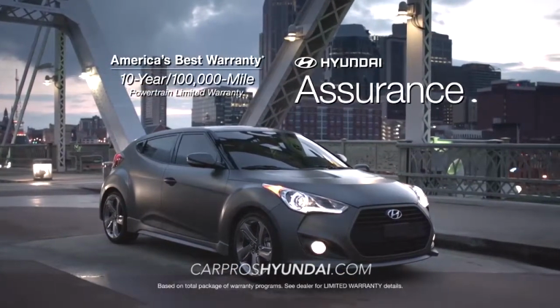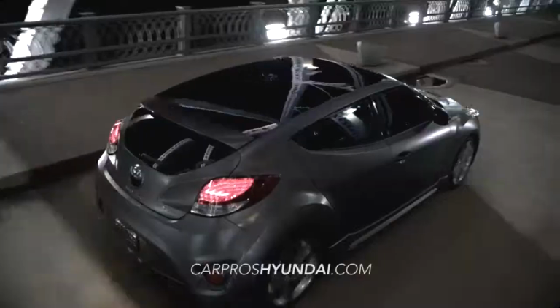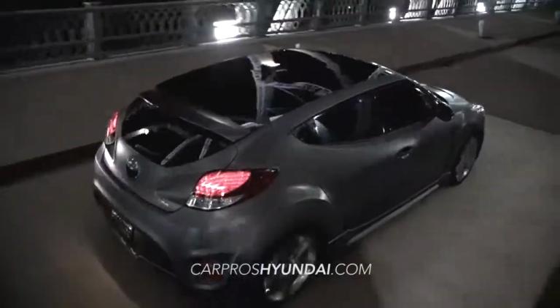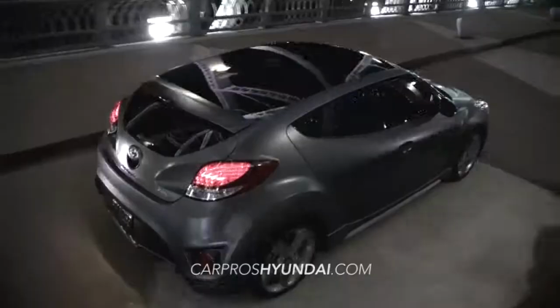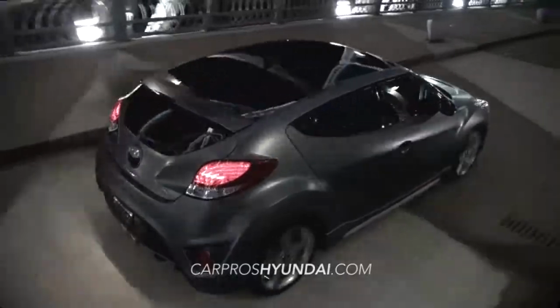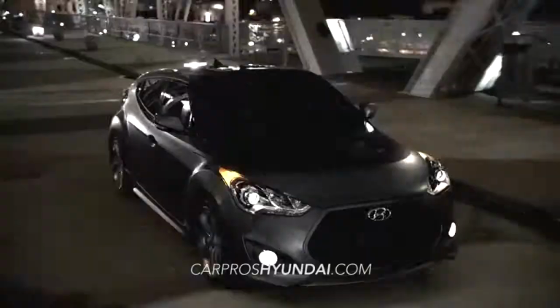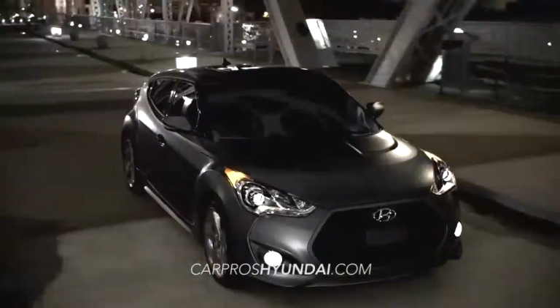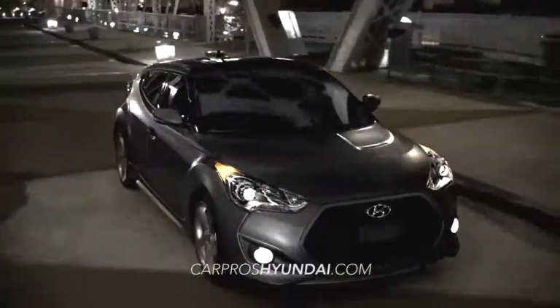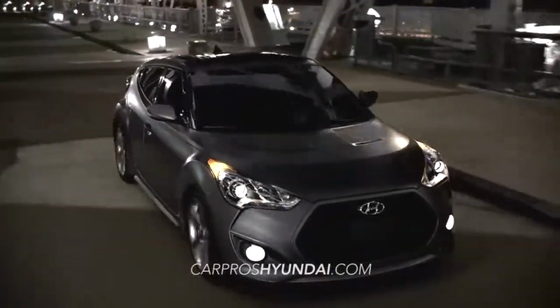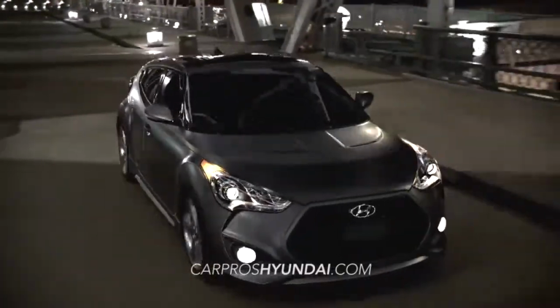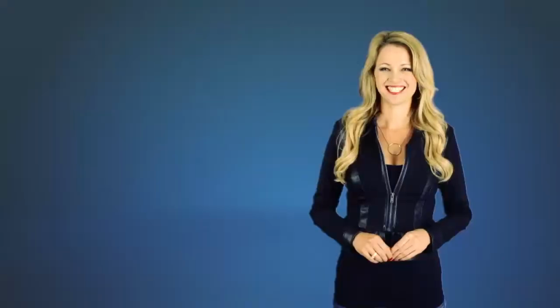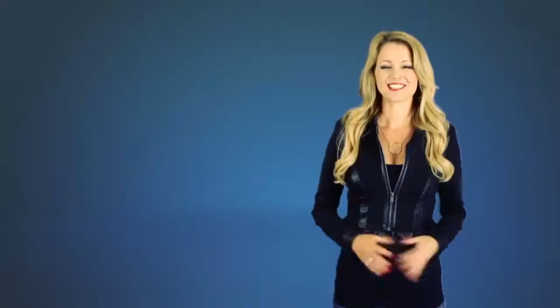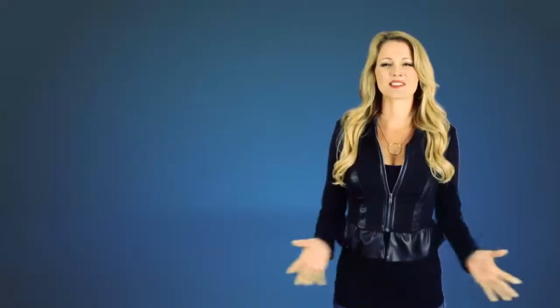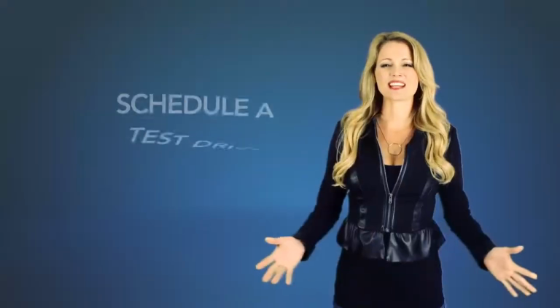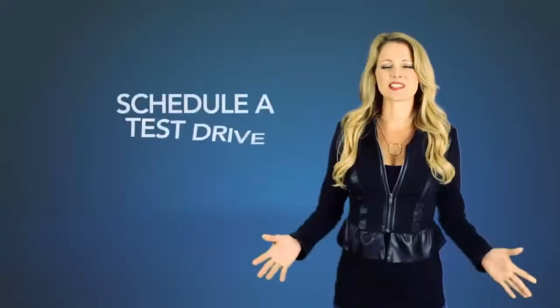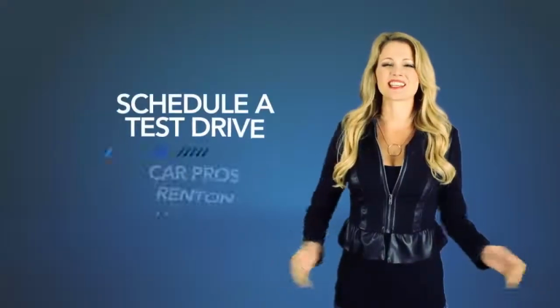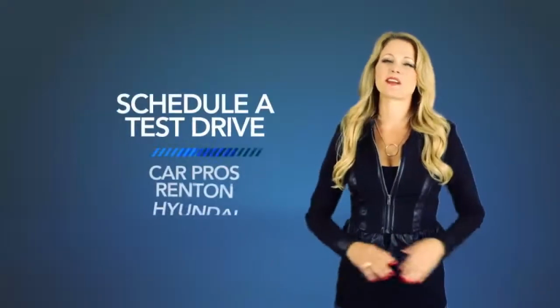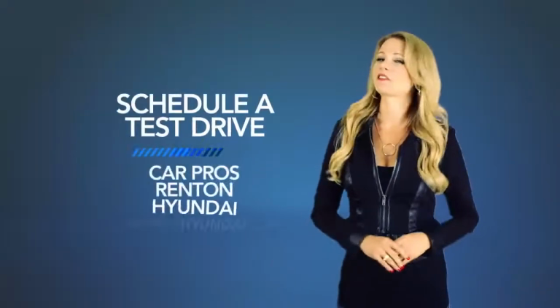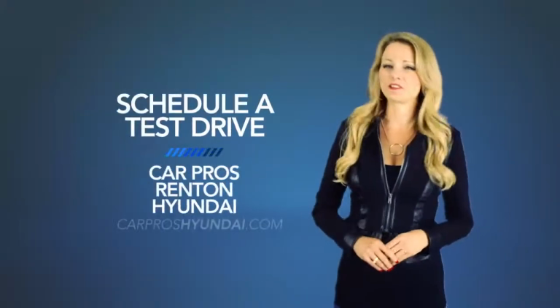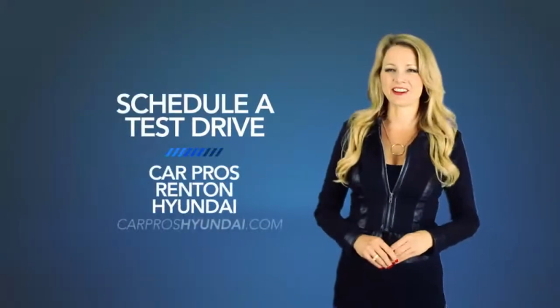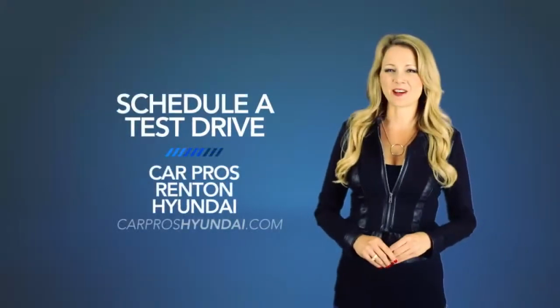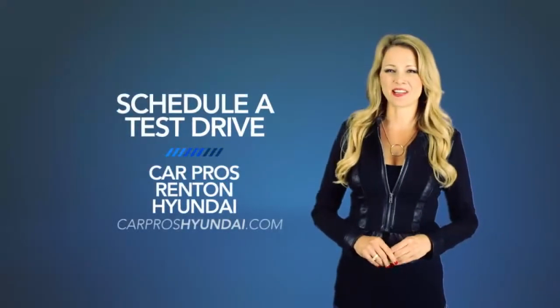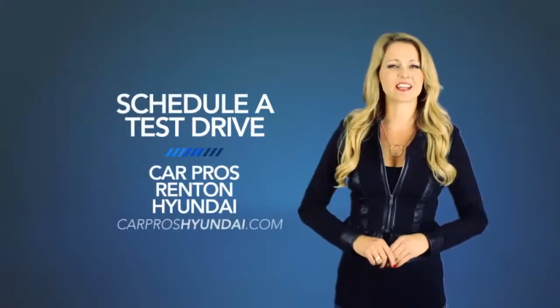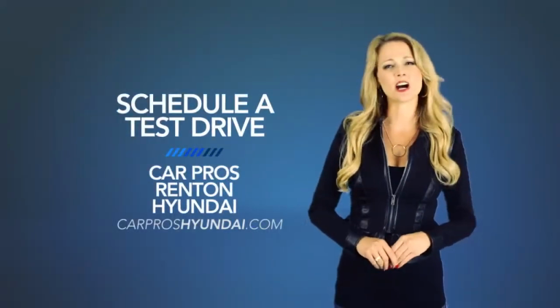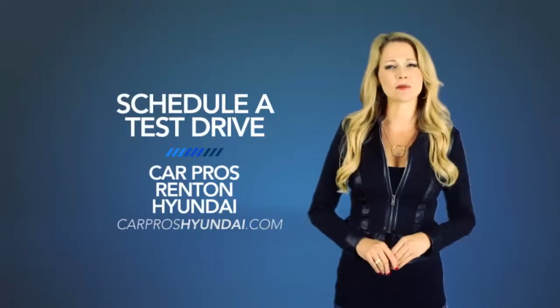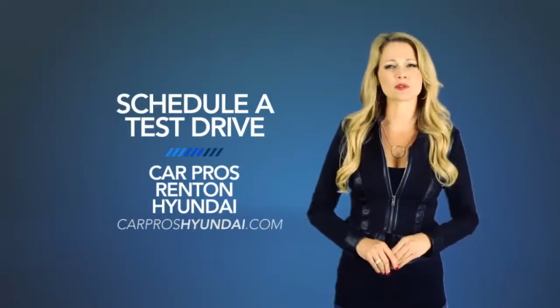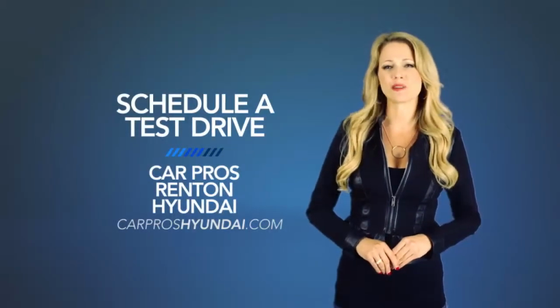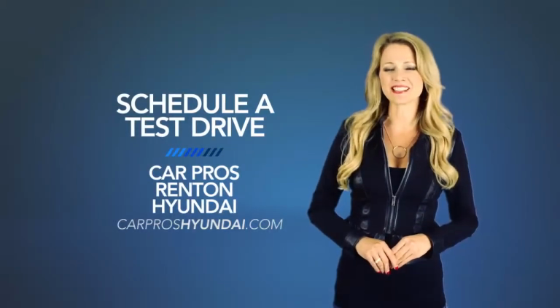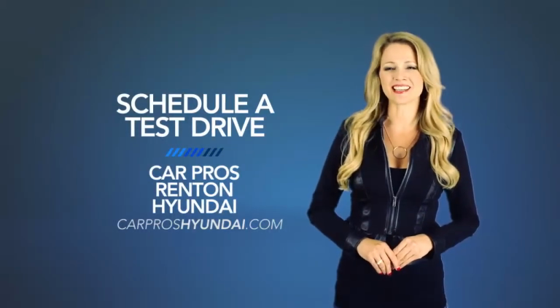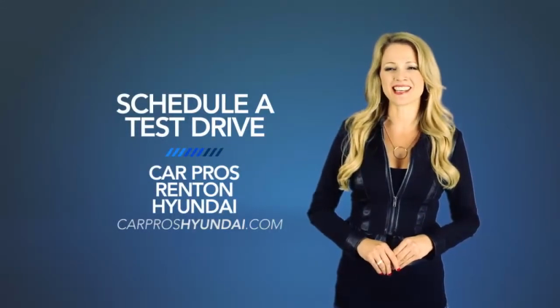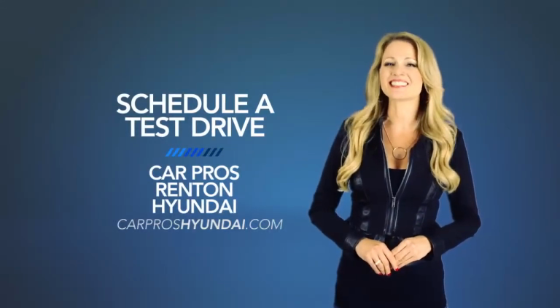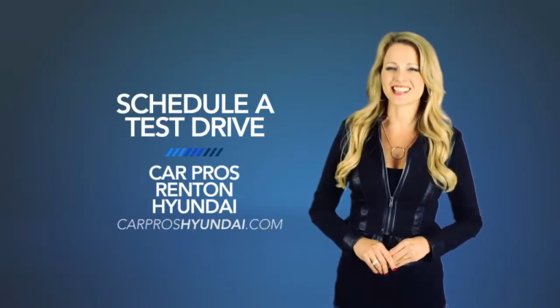Fun comes standard. So schedule a test drive of your very own at CarPro's Rent in Hyundai today.